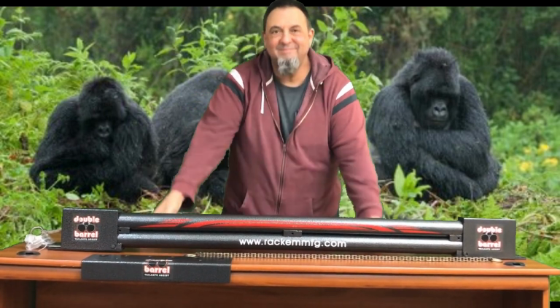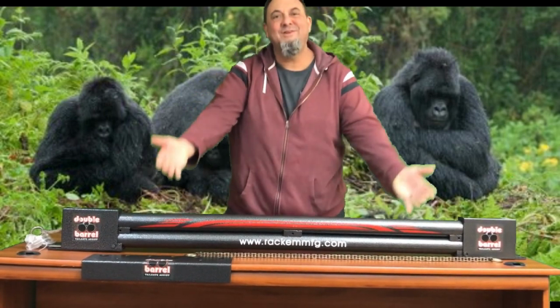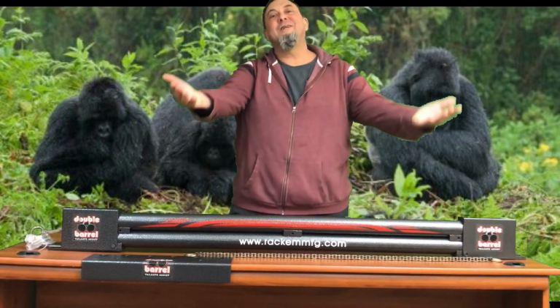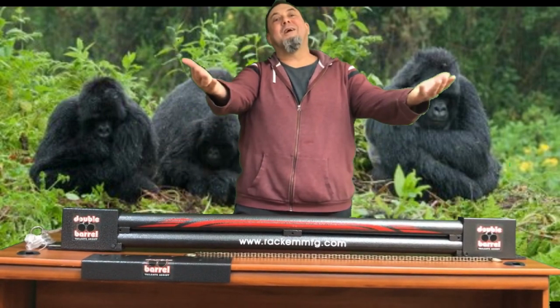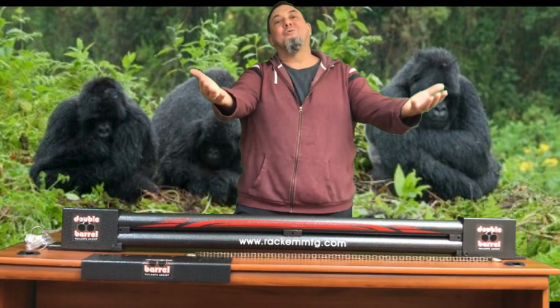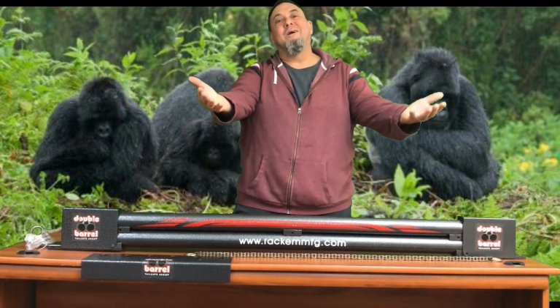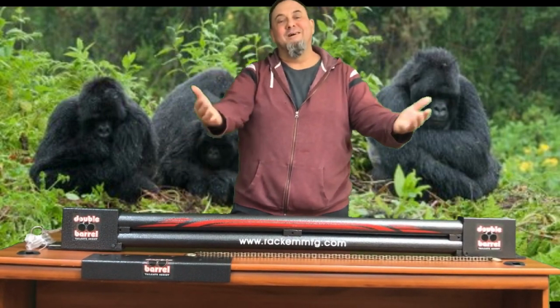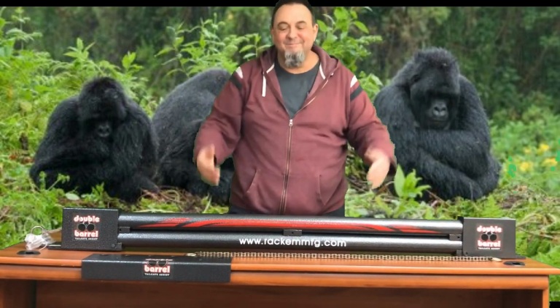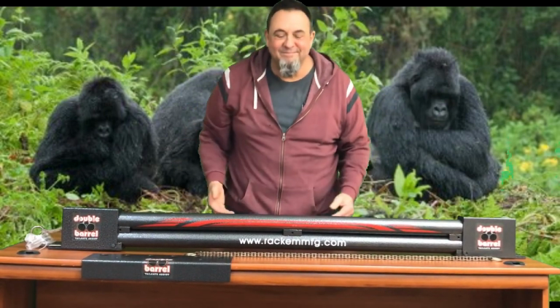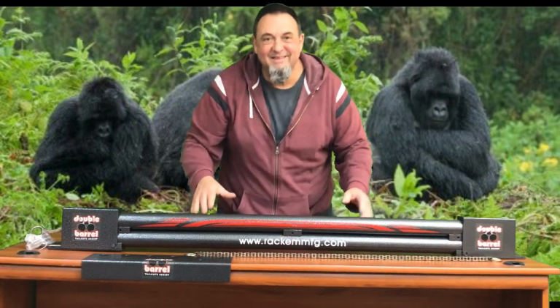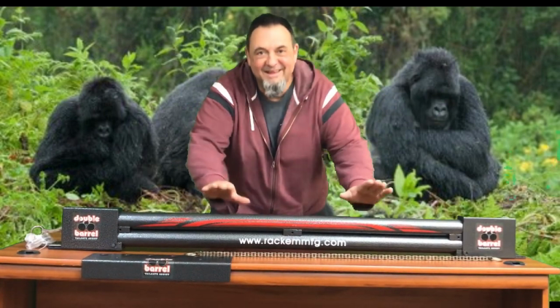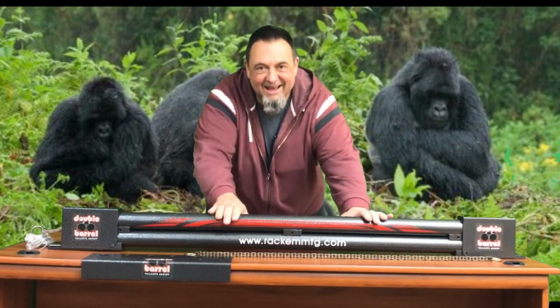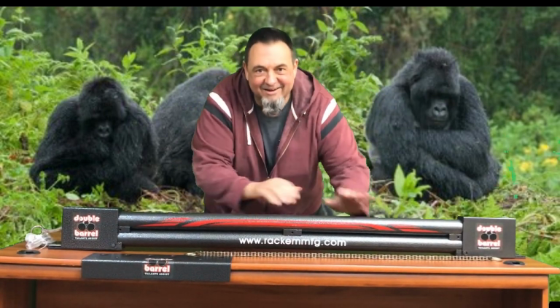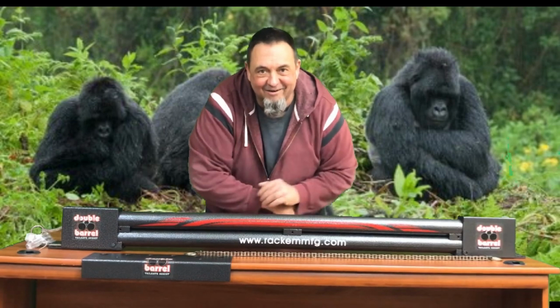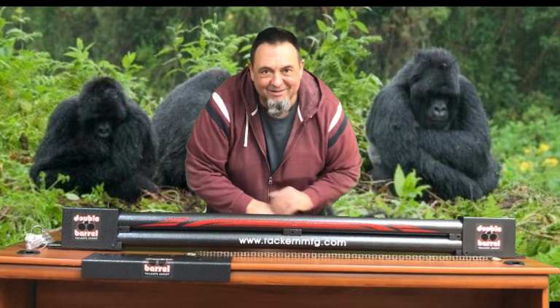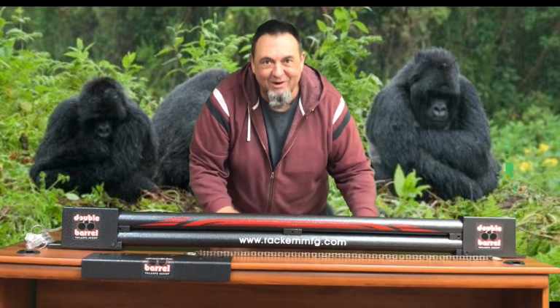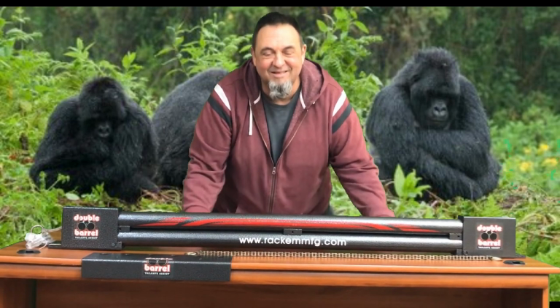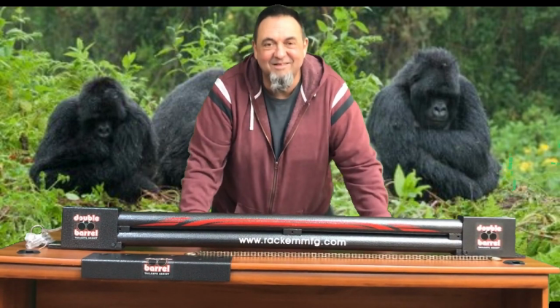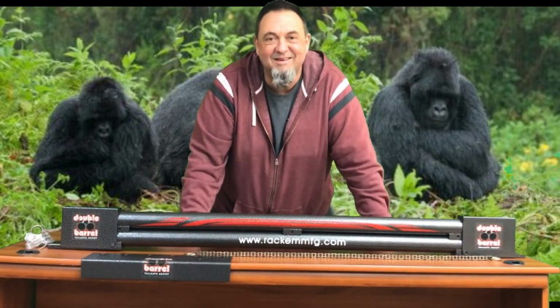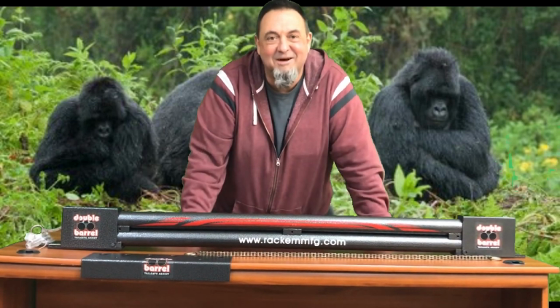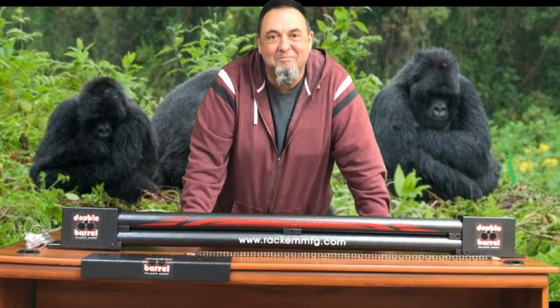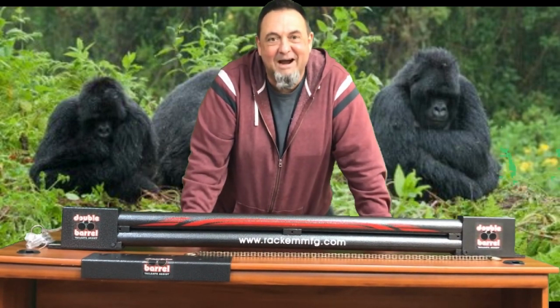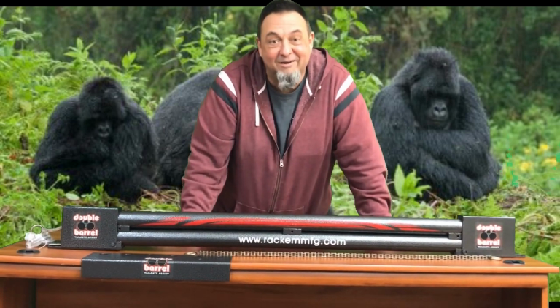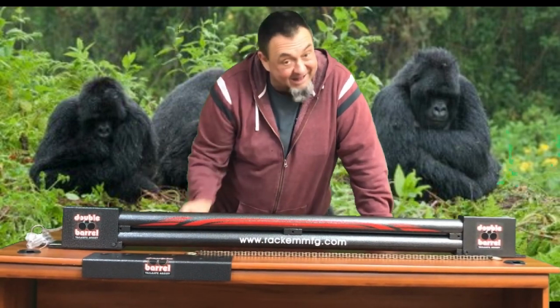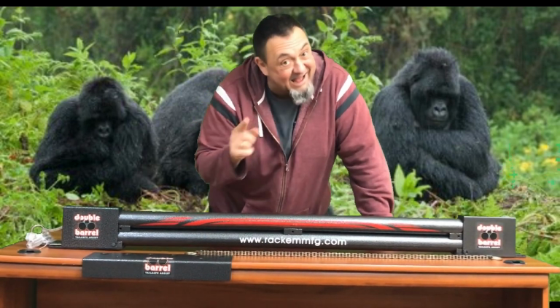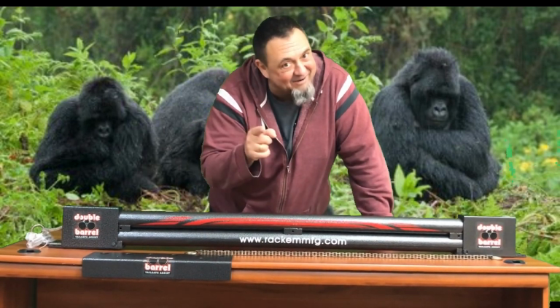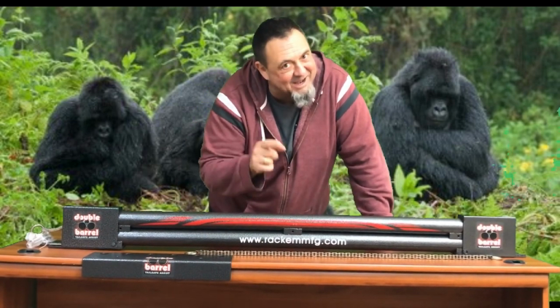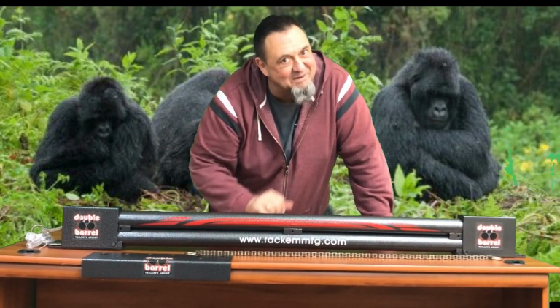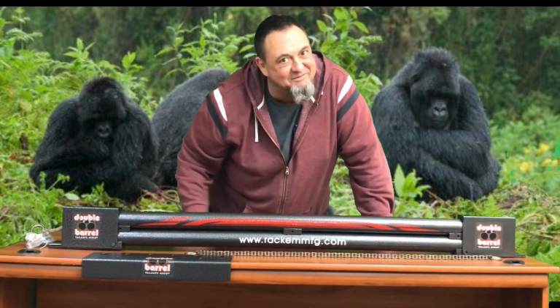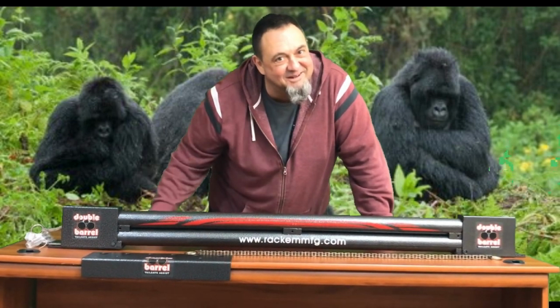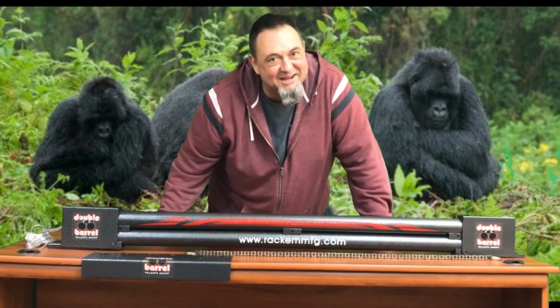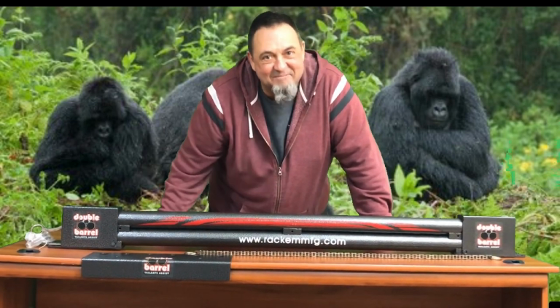You're not a gorilla. Get an RA27C double barrel at RackhamMFG.com.